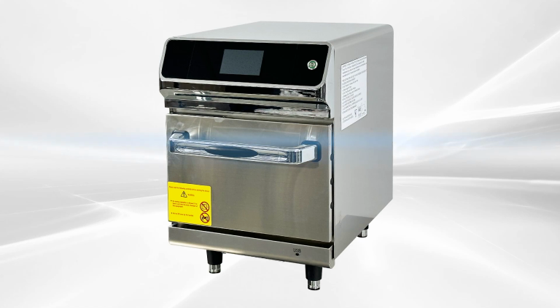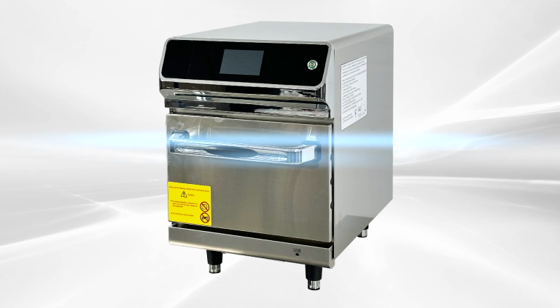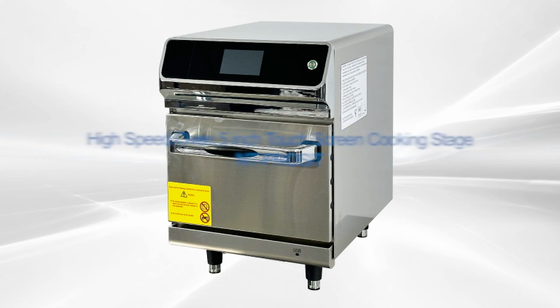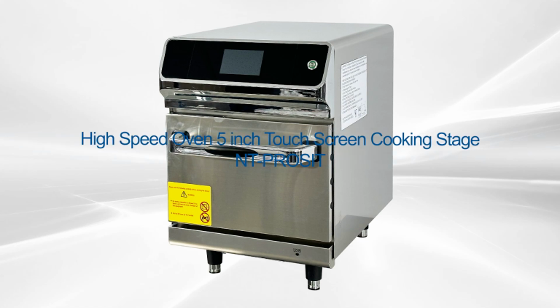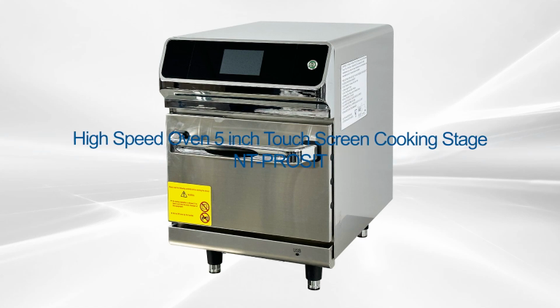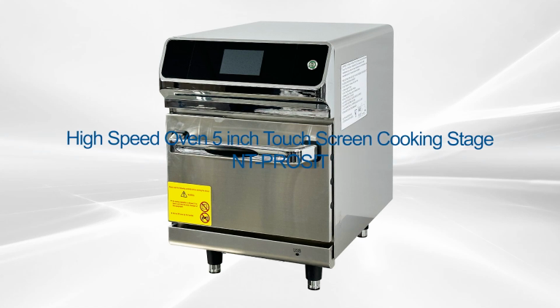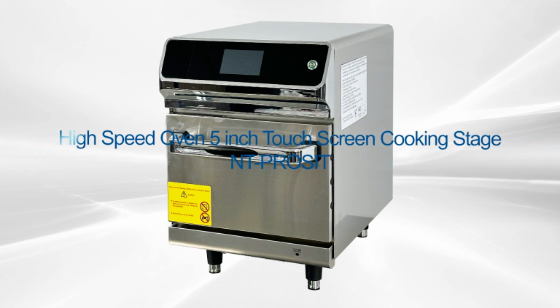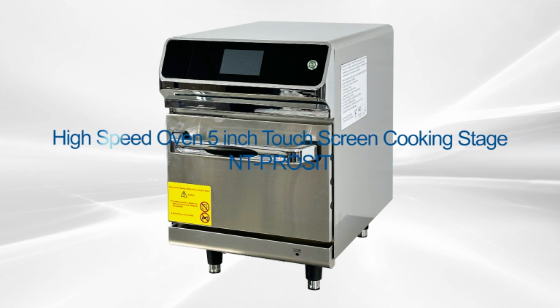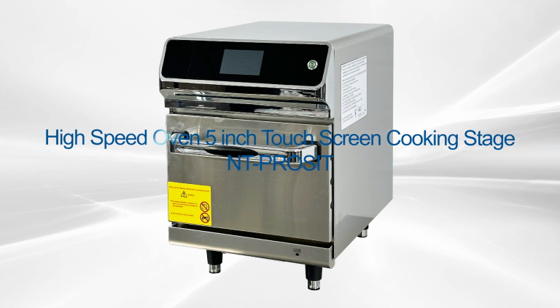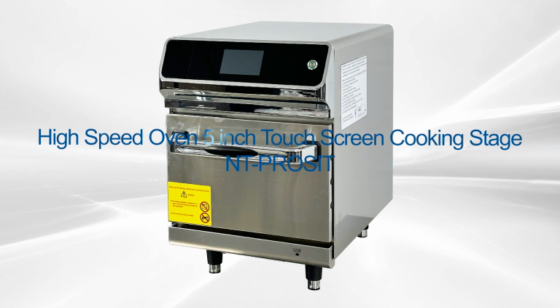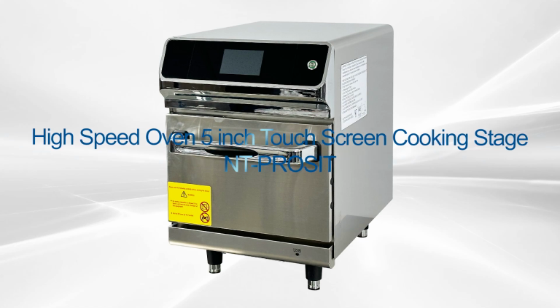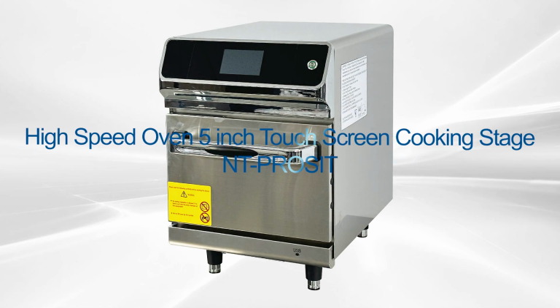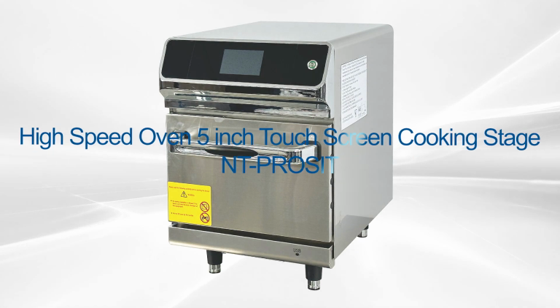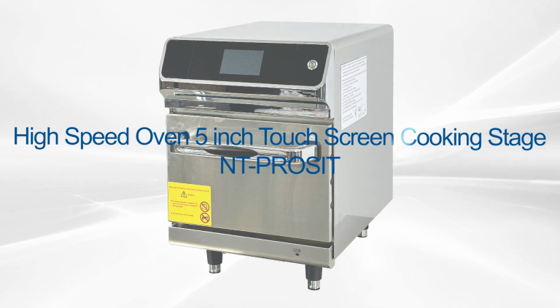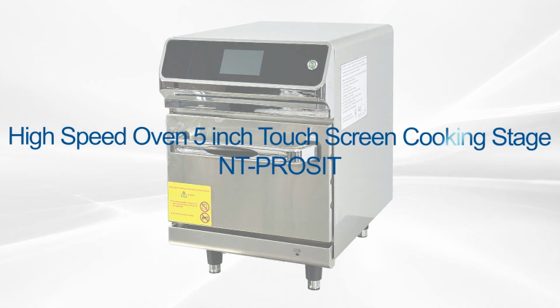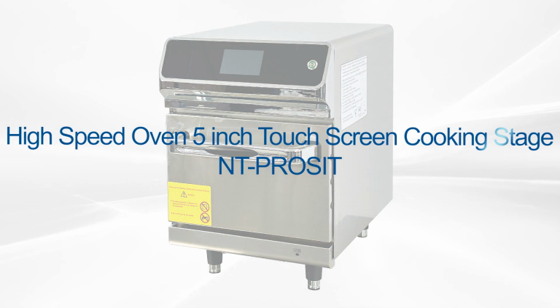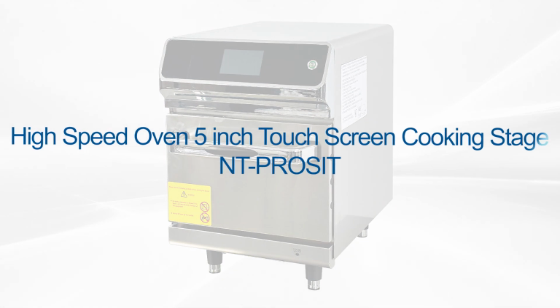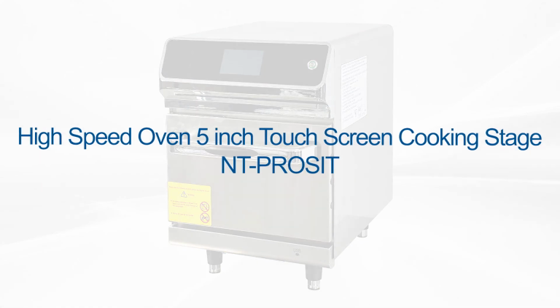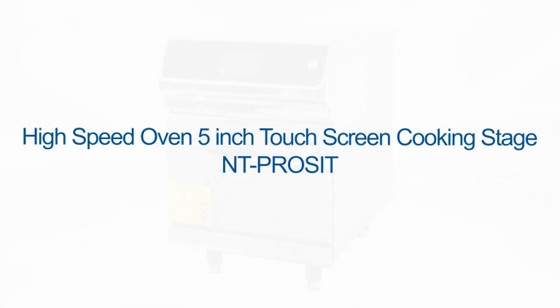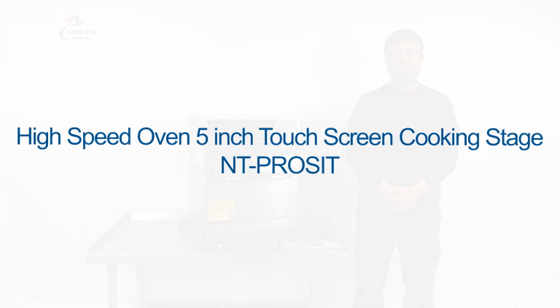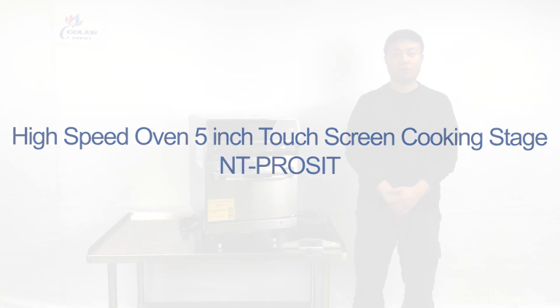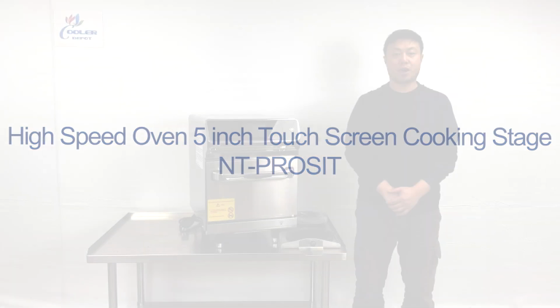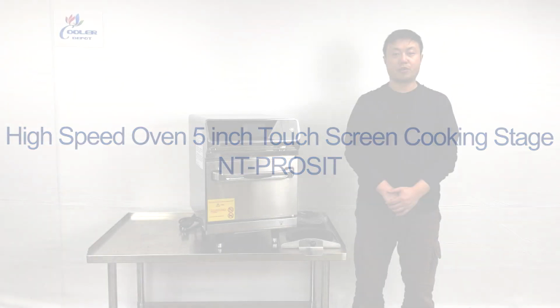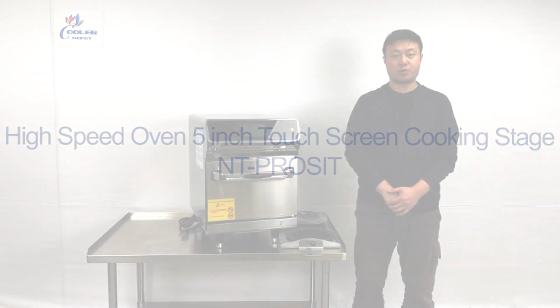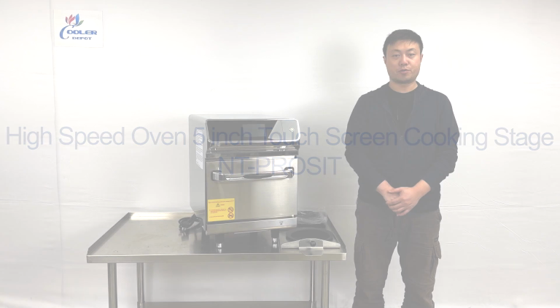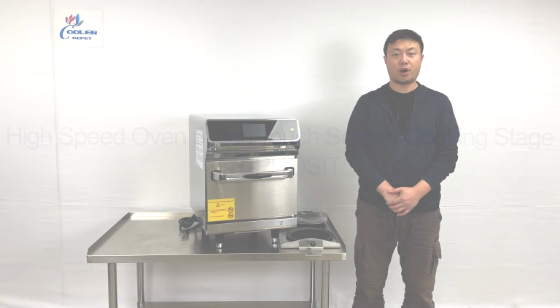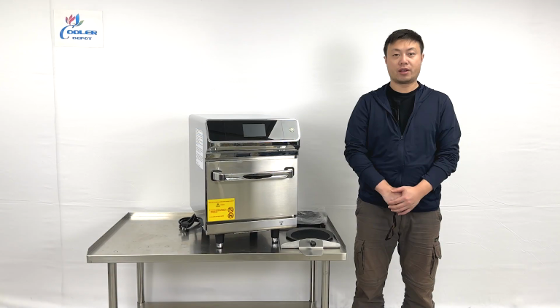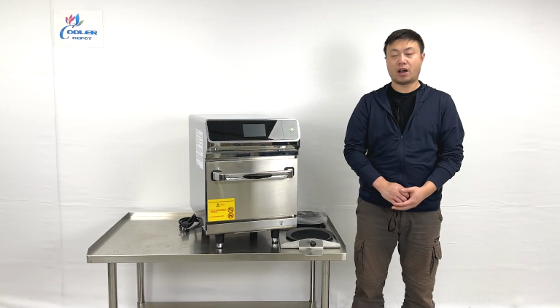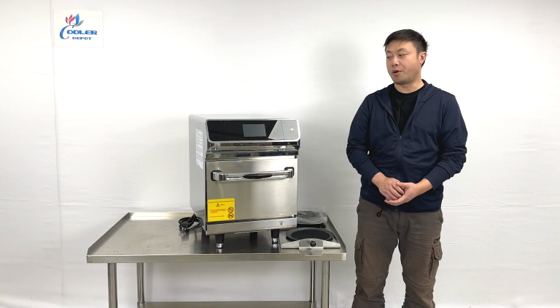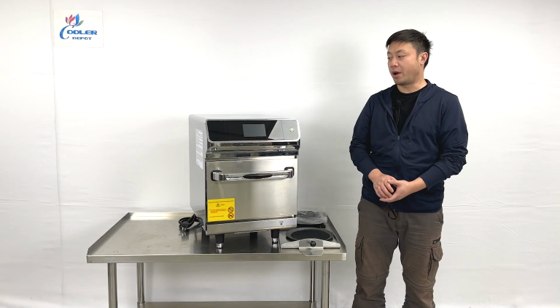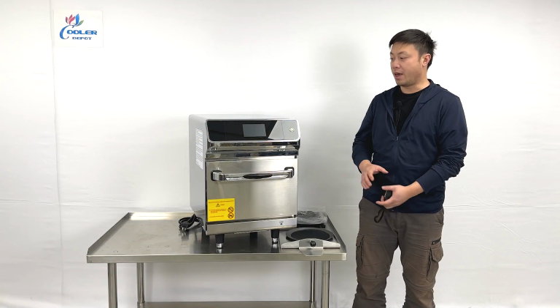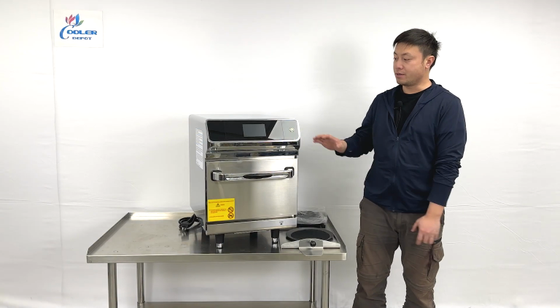Hello everyone, welcome to our new video today. I'm going to introduce our new product on my right hand.